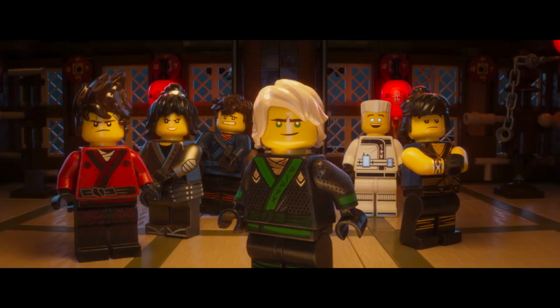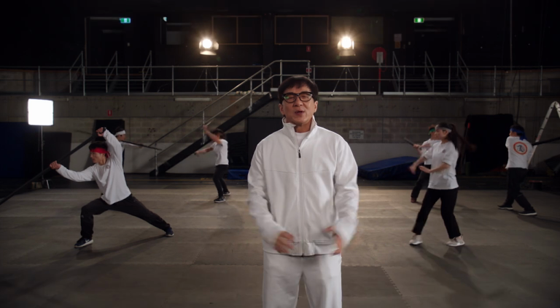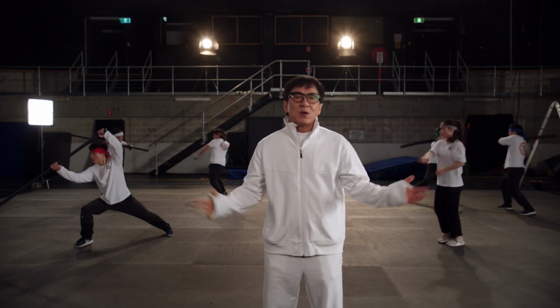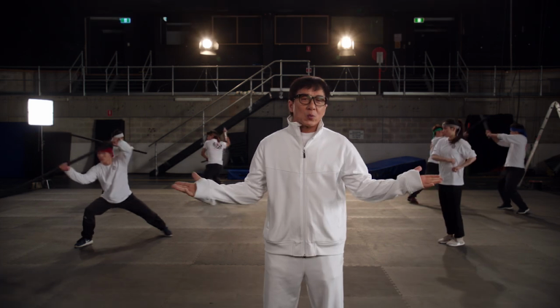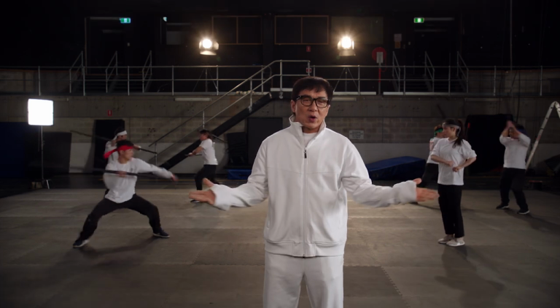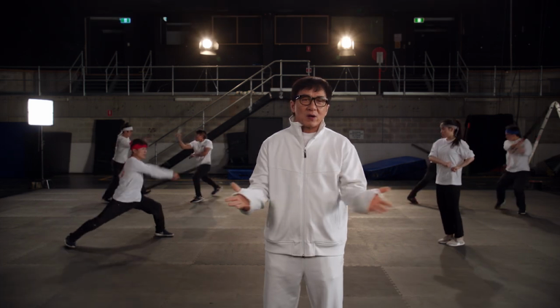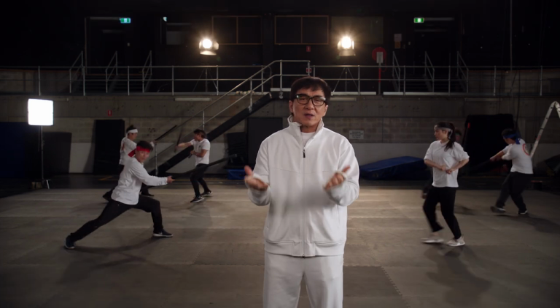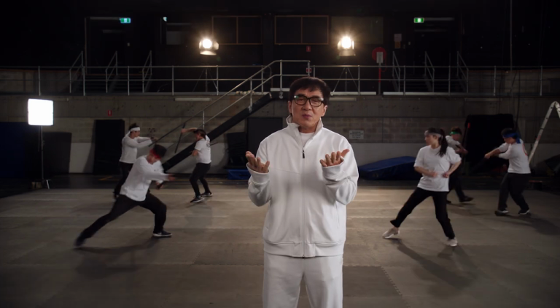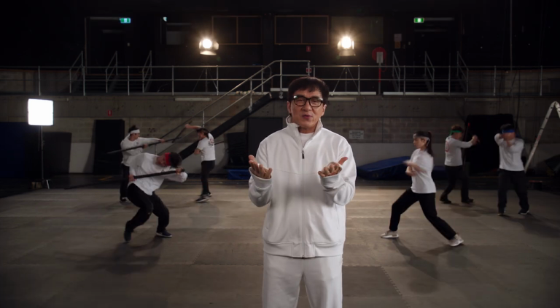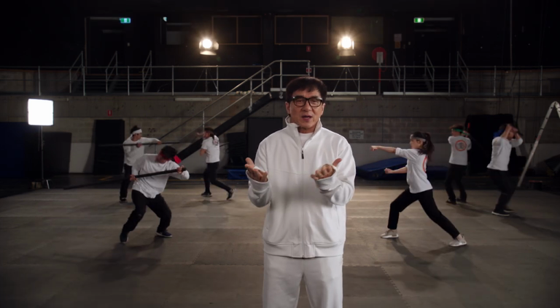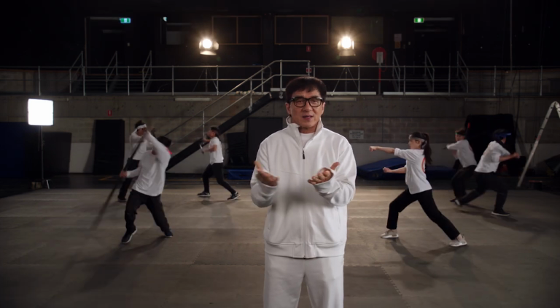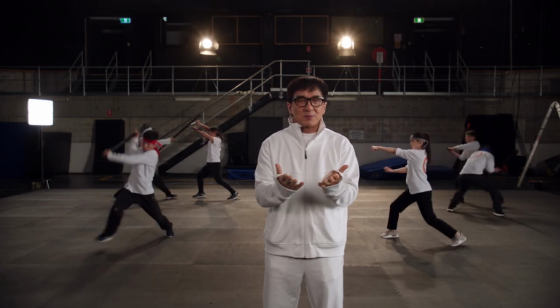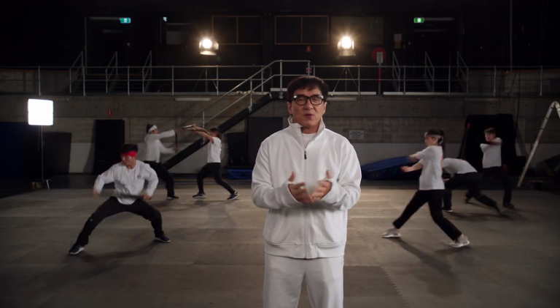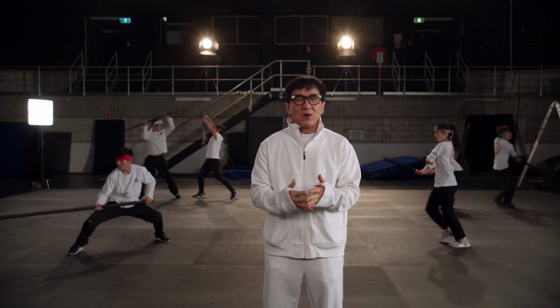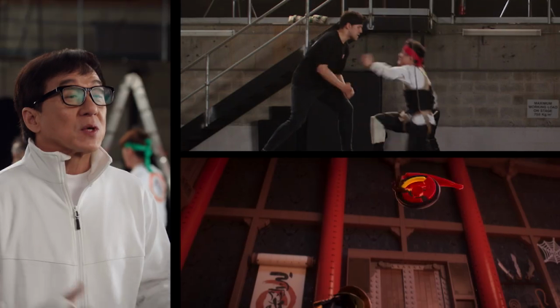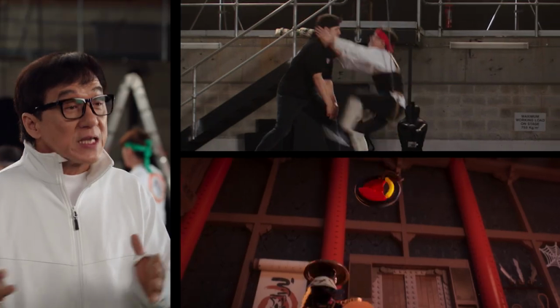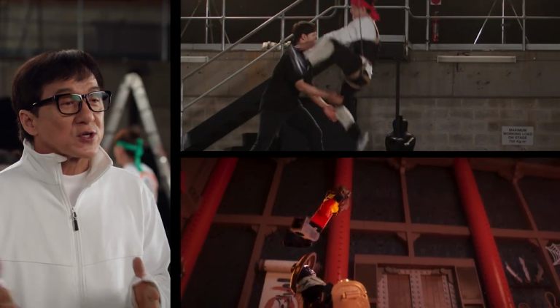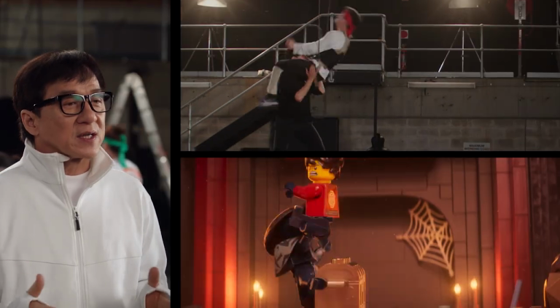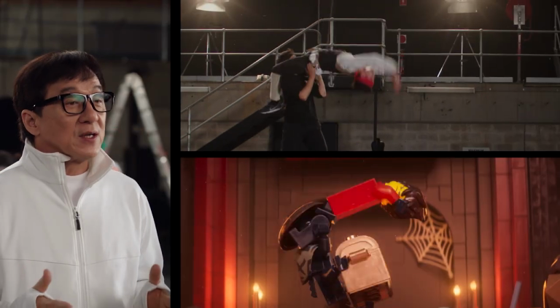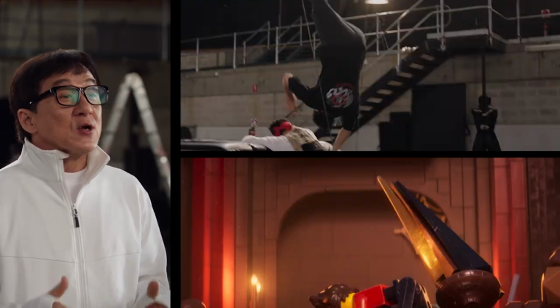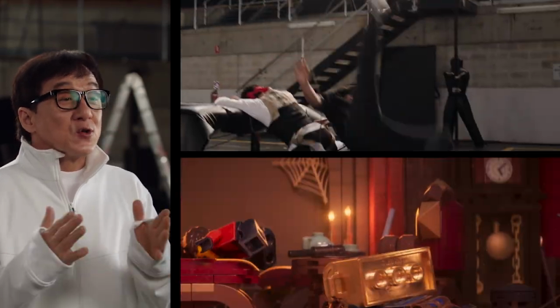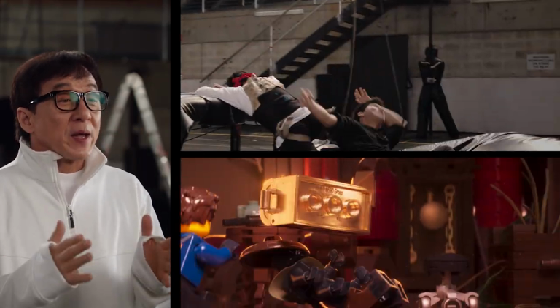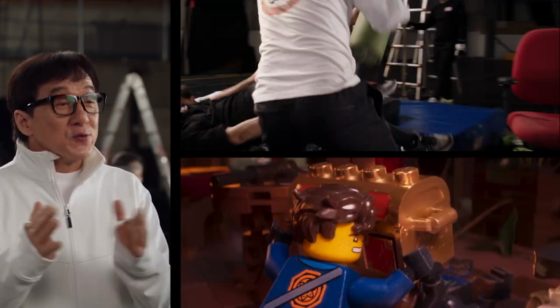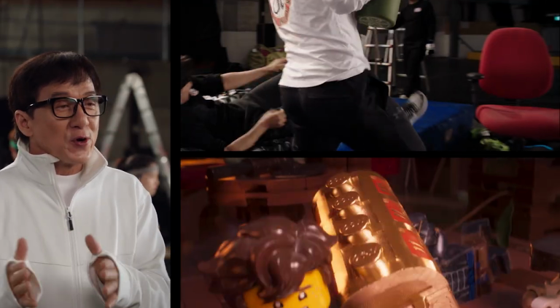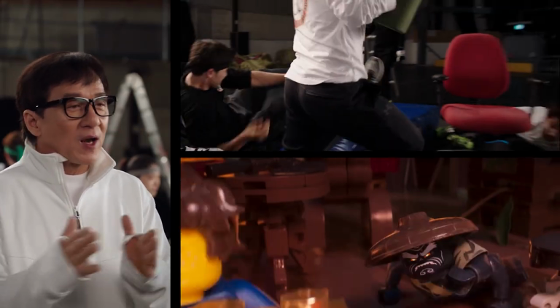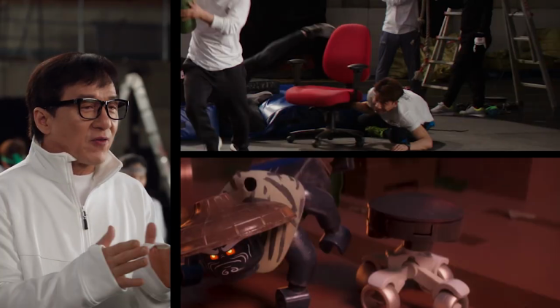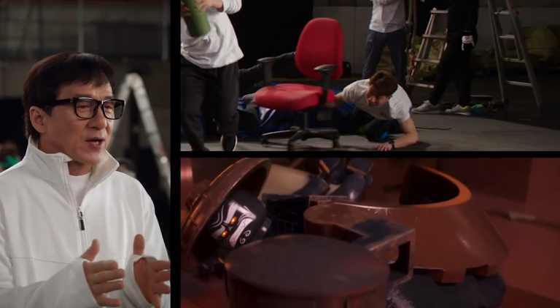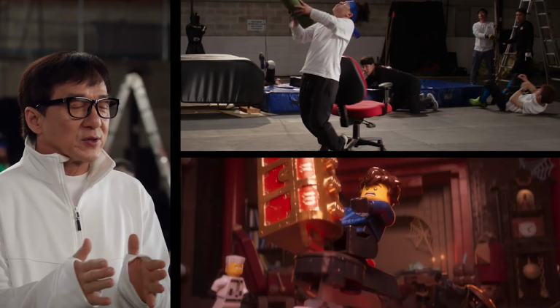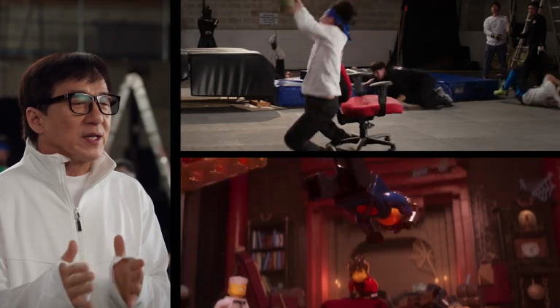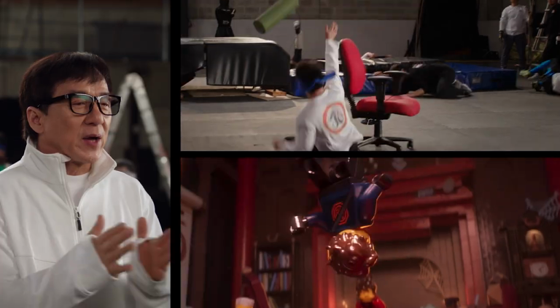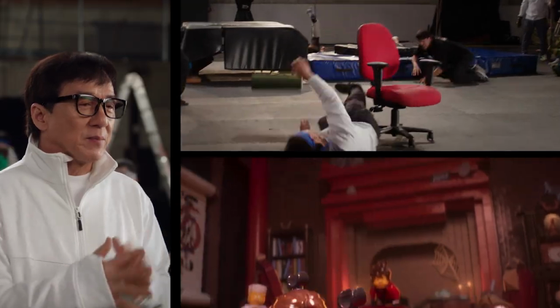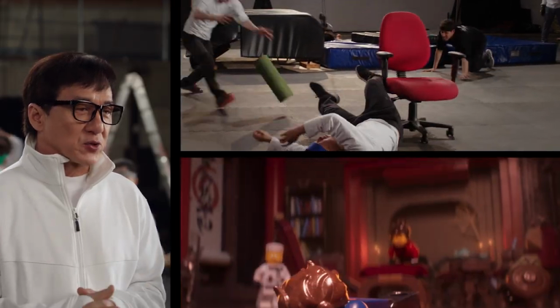We never worked on a movie like this before. It was interesting to make real-life action into animation.